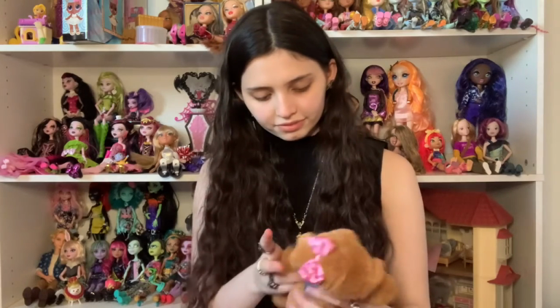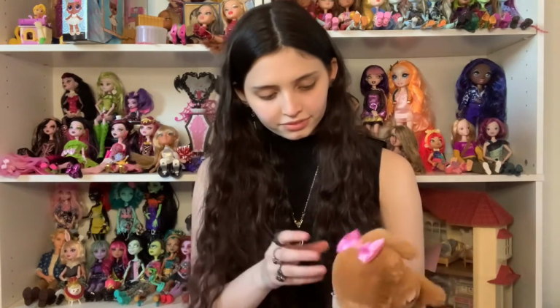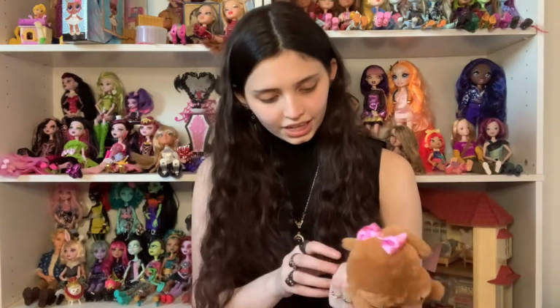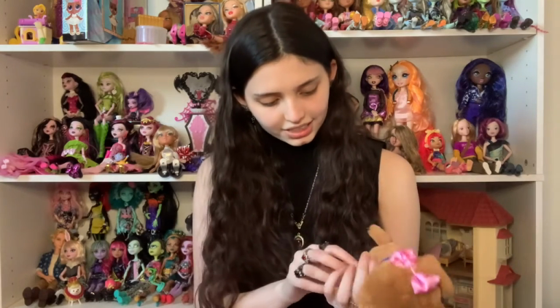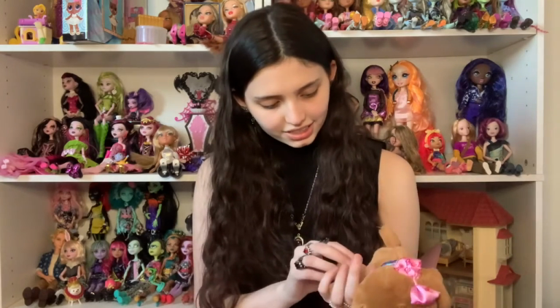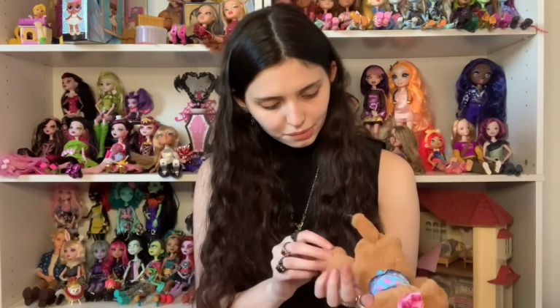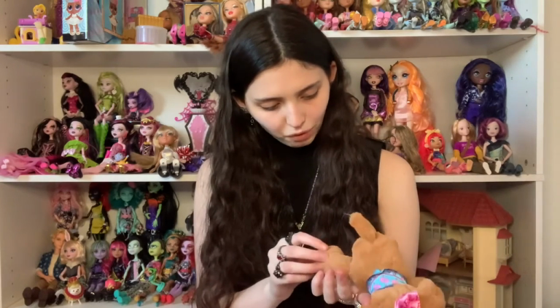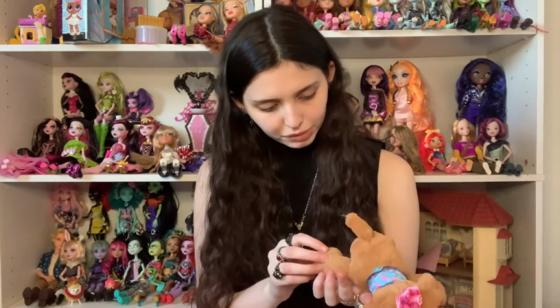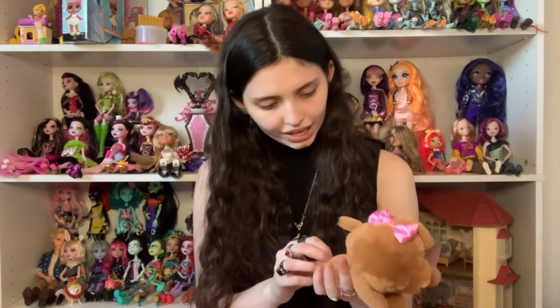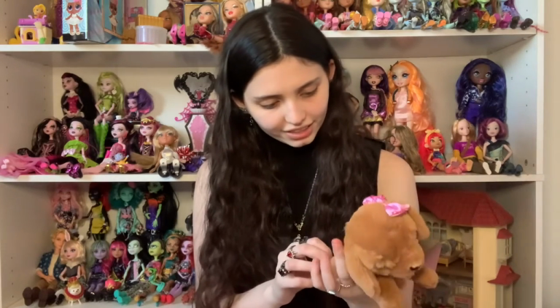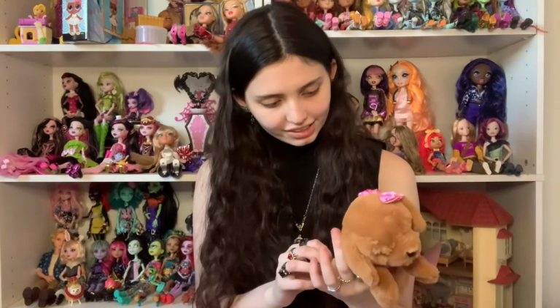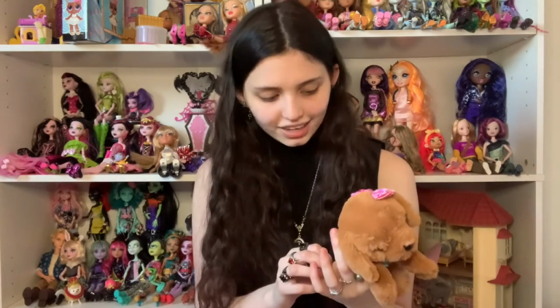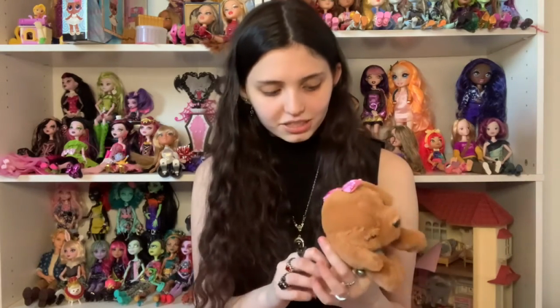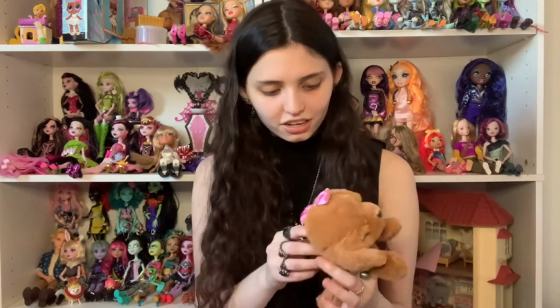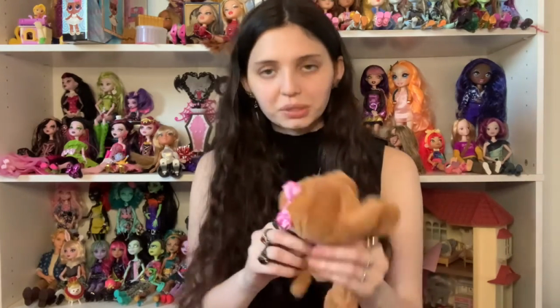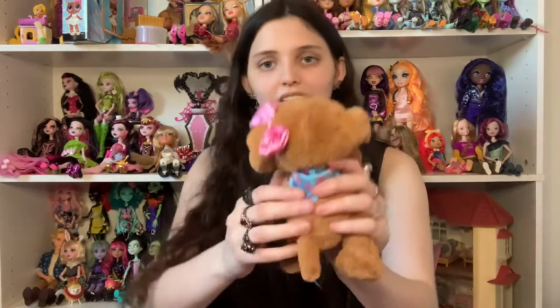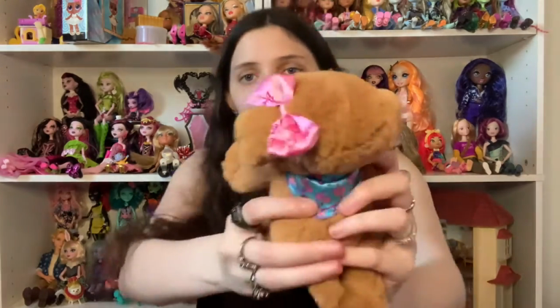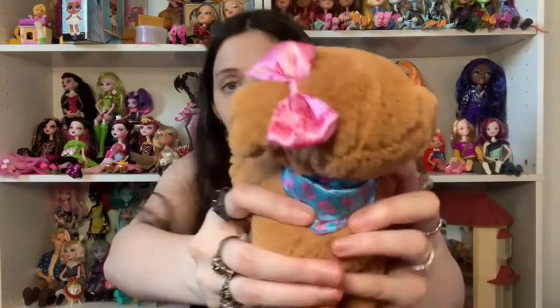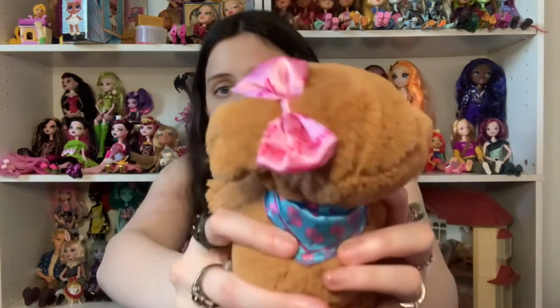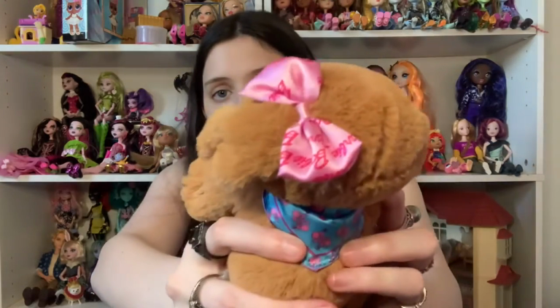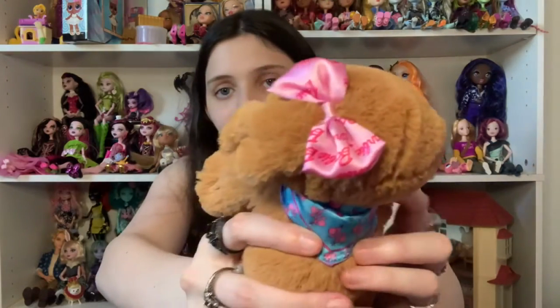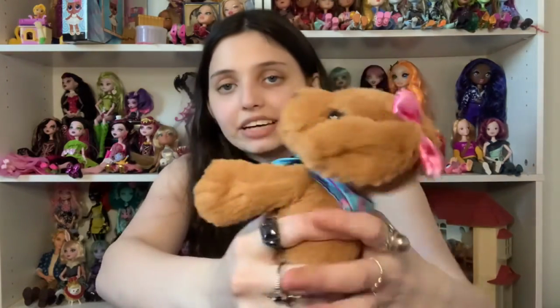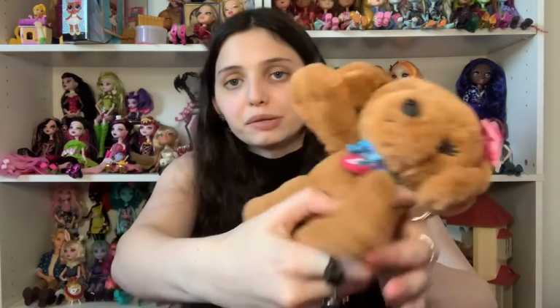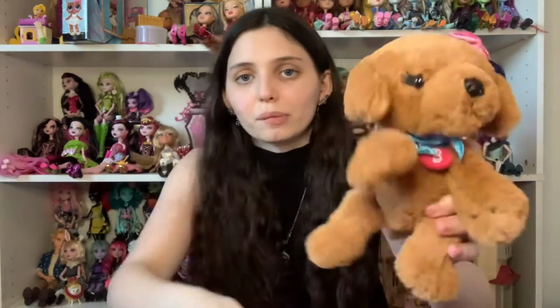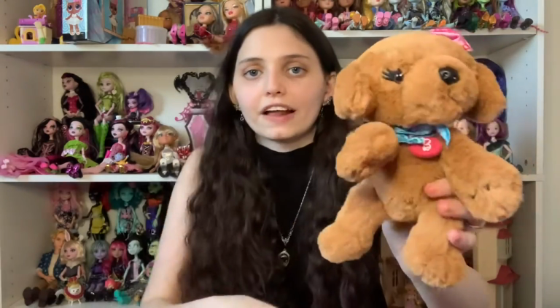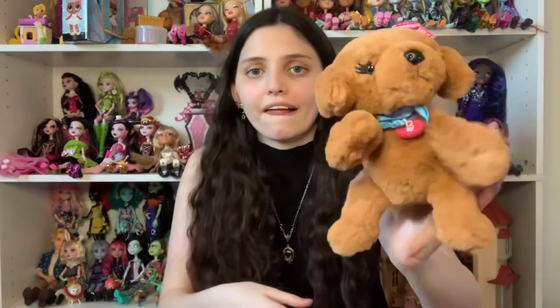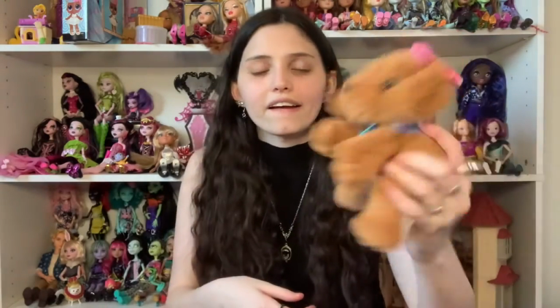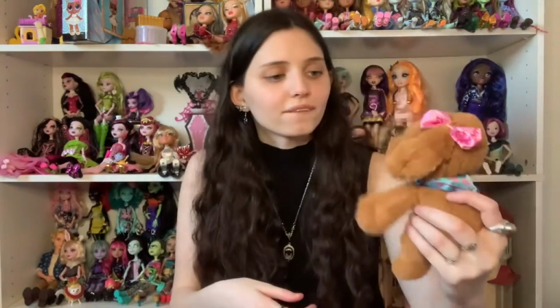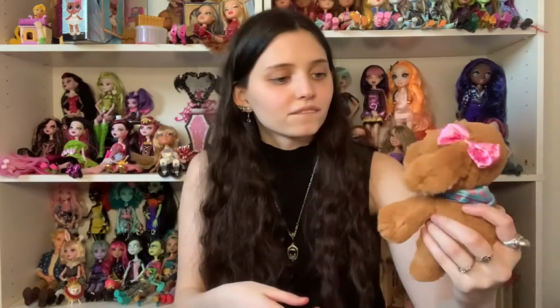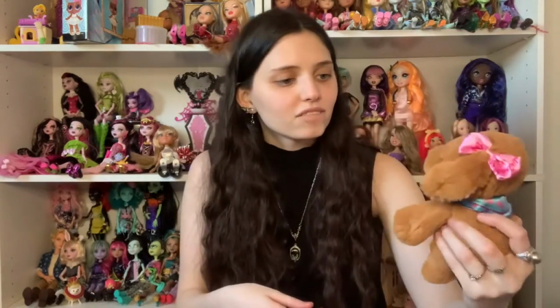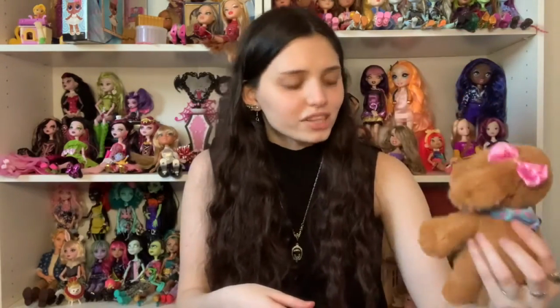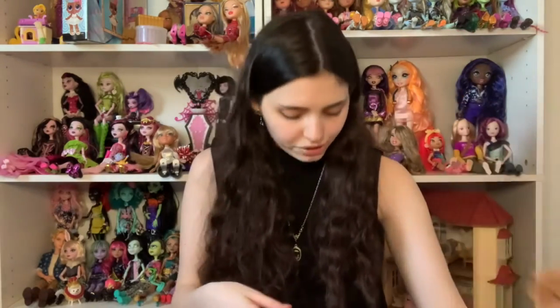I think this is a Barbie pet — the tag's been cut off but that's definitely Barbie. I'll keep it.